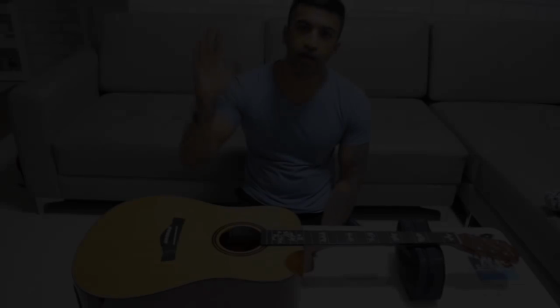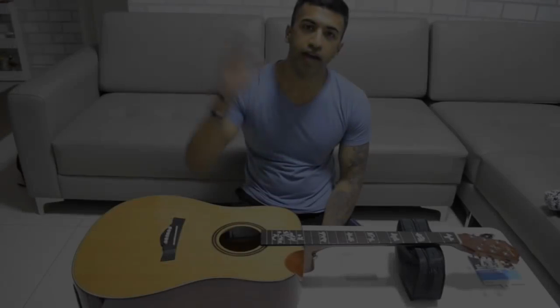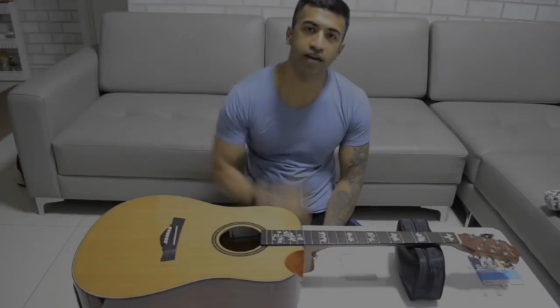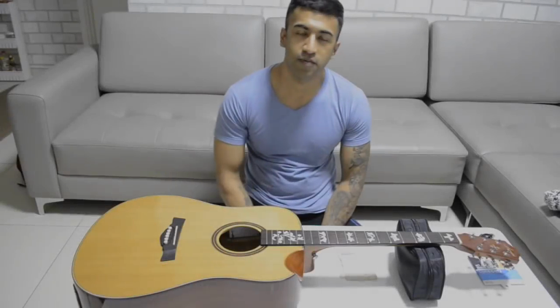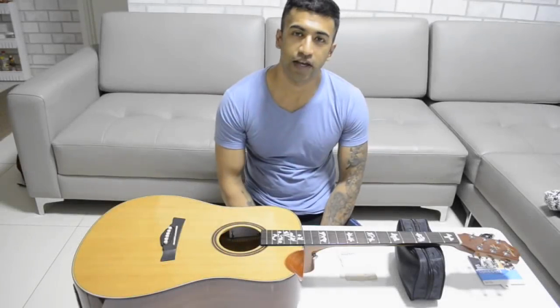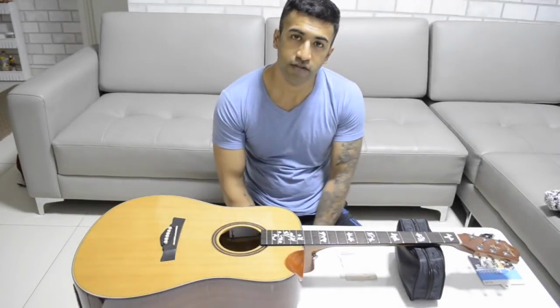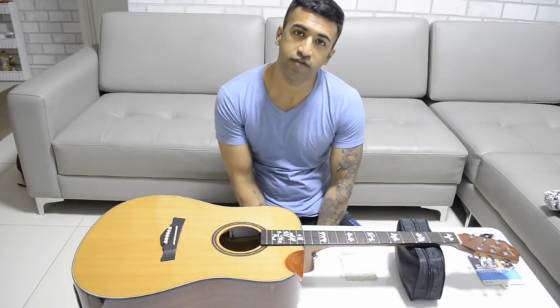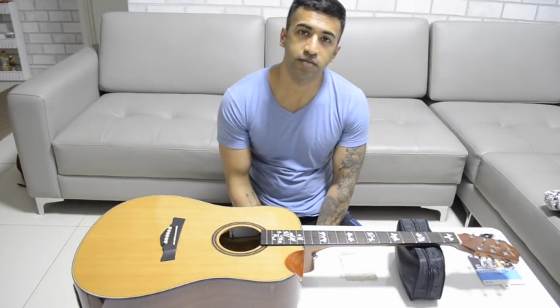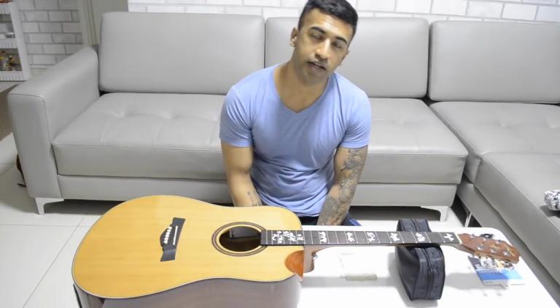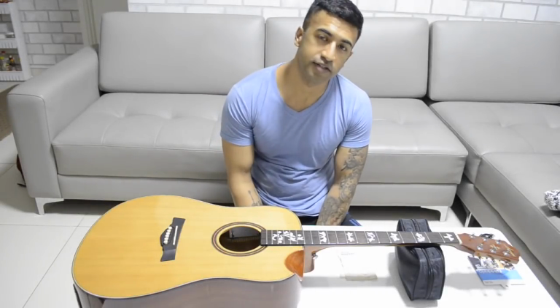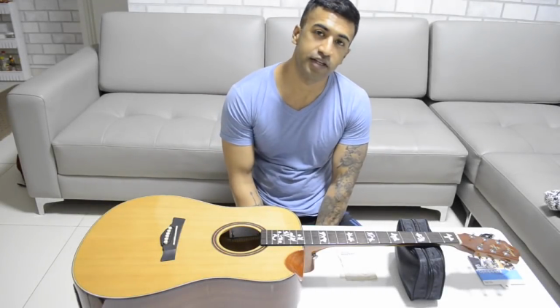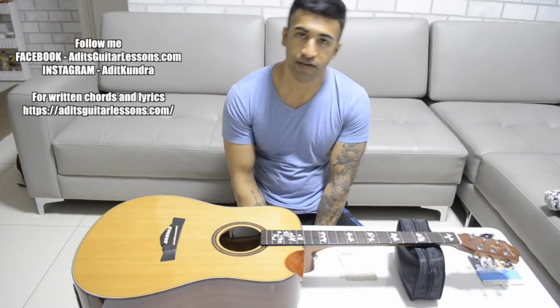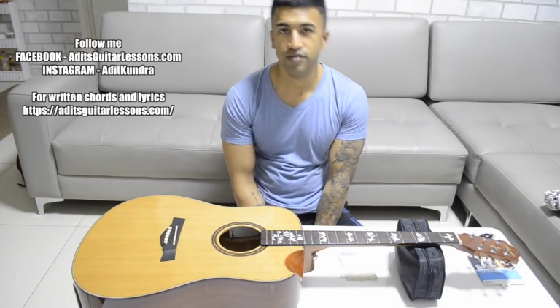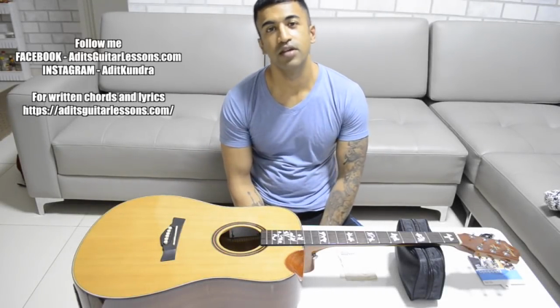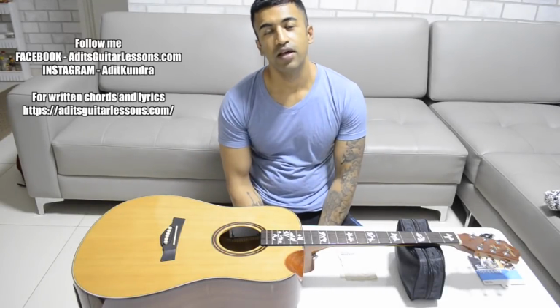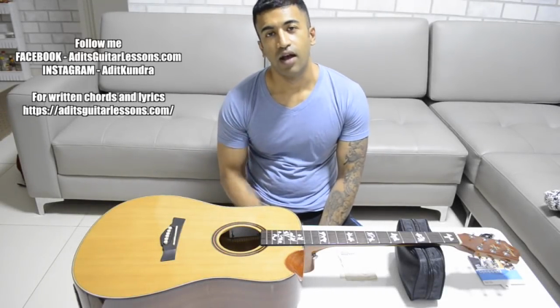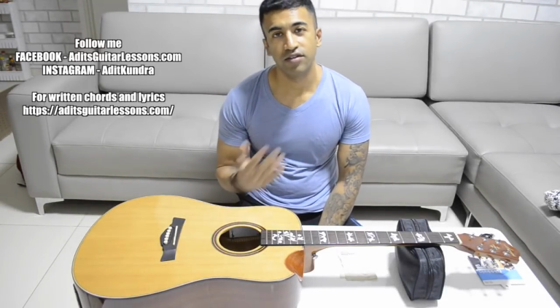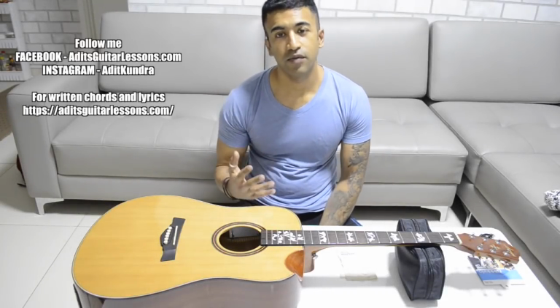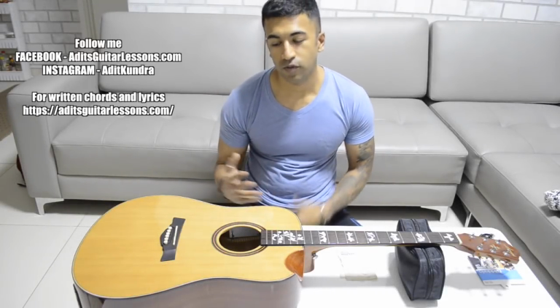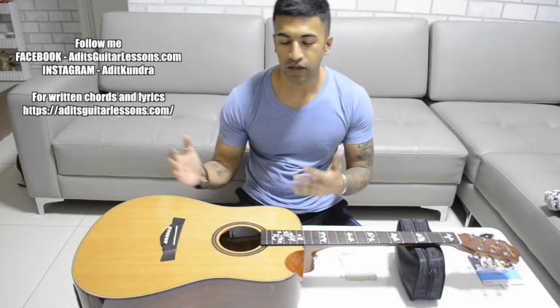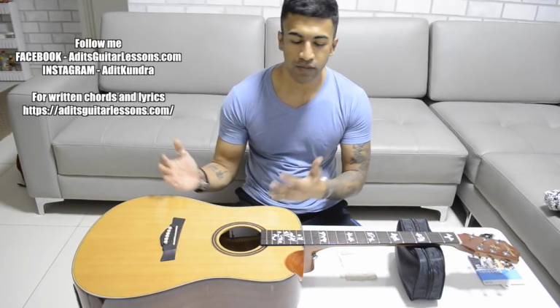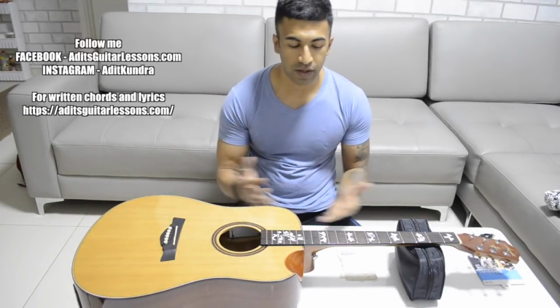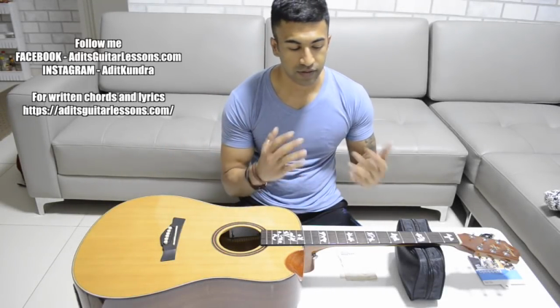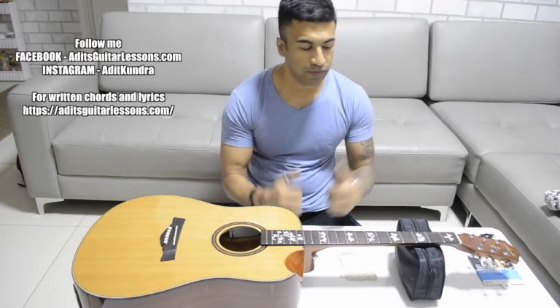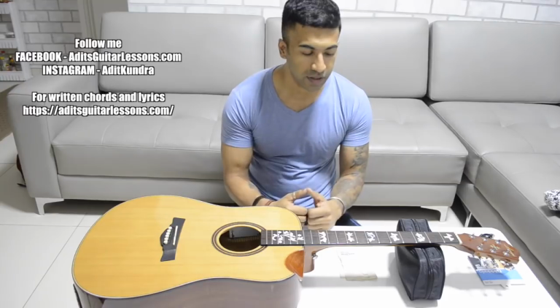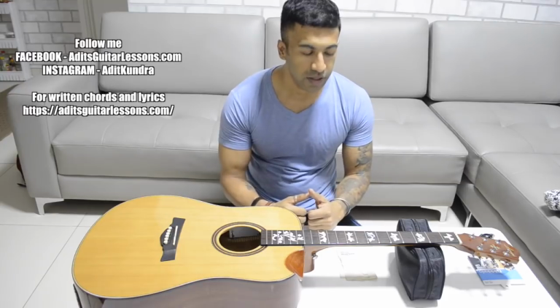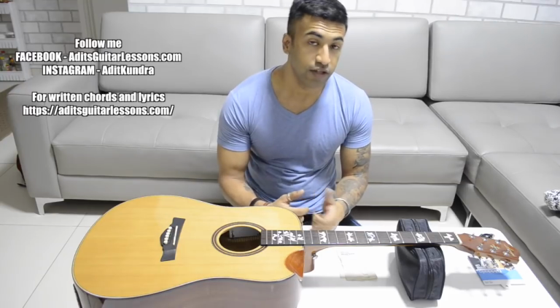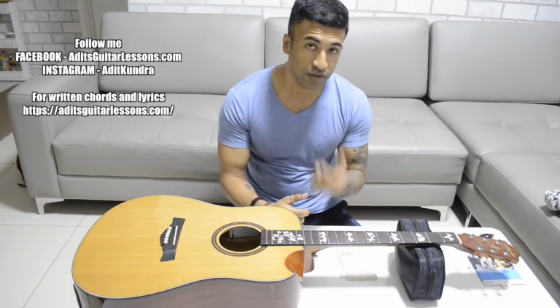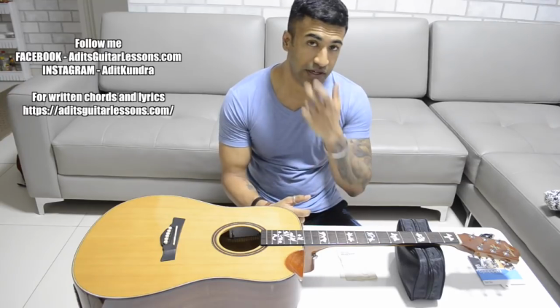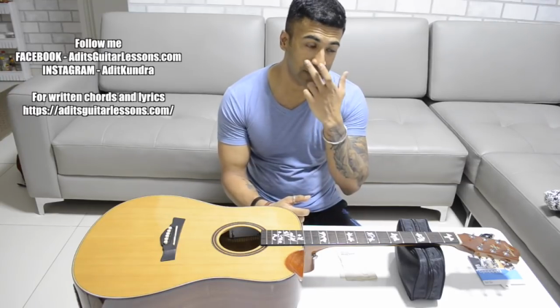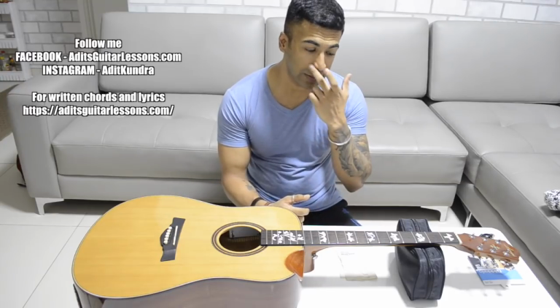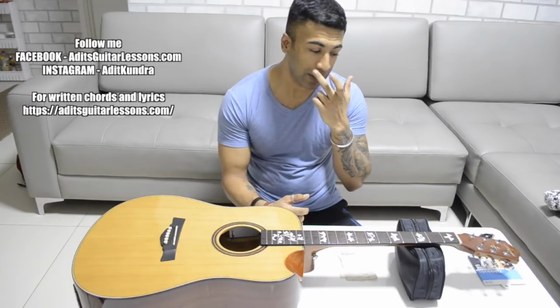Hi guys, it's me Adit from Adit's Guitar Lessons. In today's video, we will learn to put new strings in our guitar.